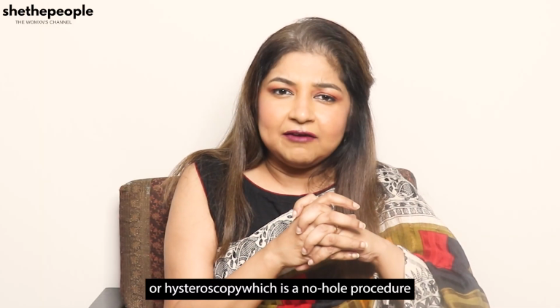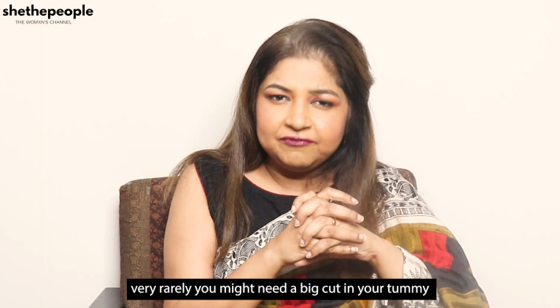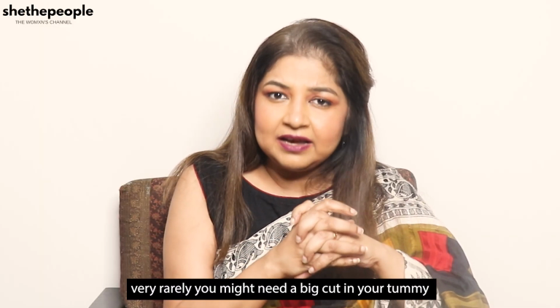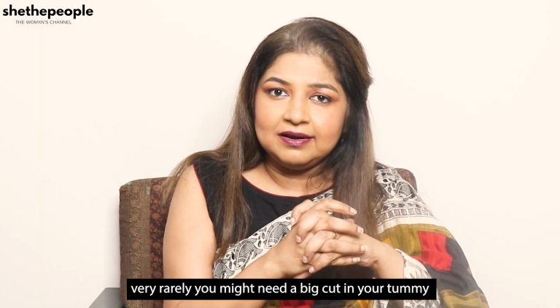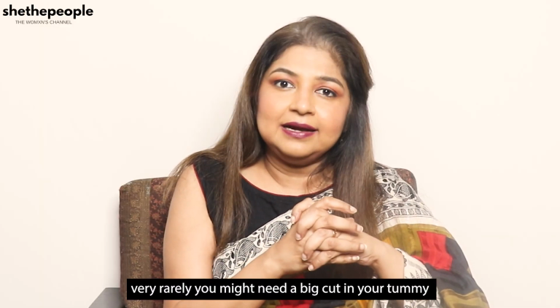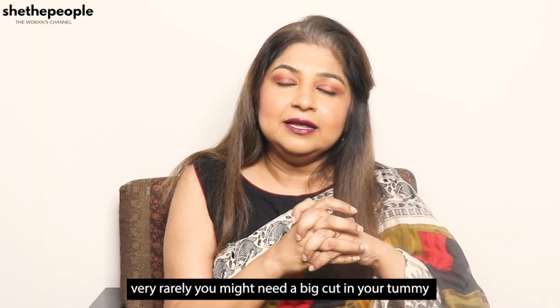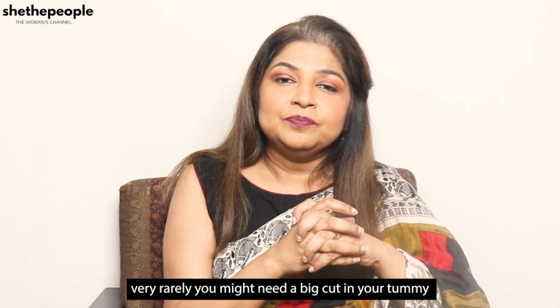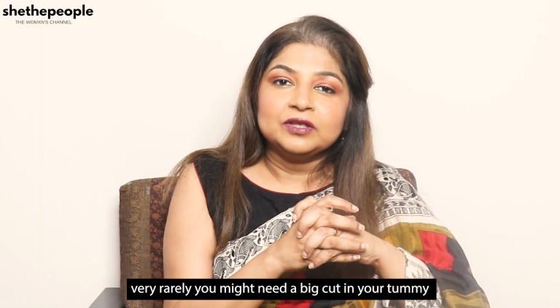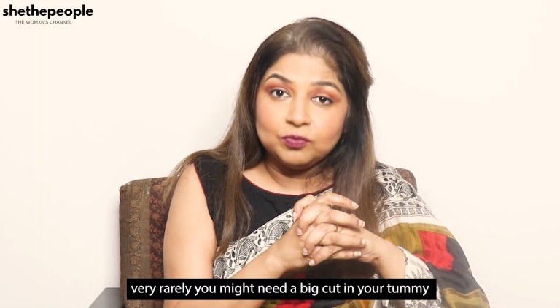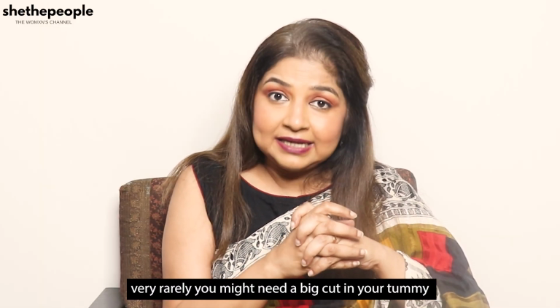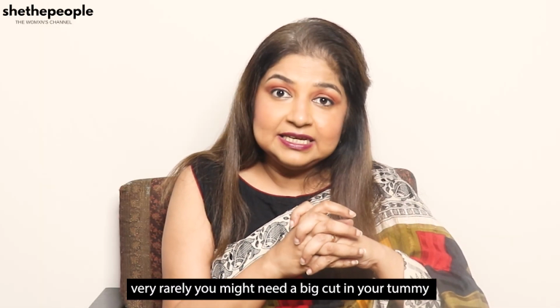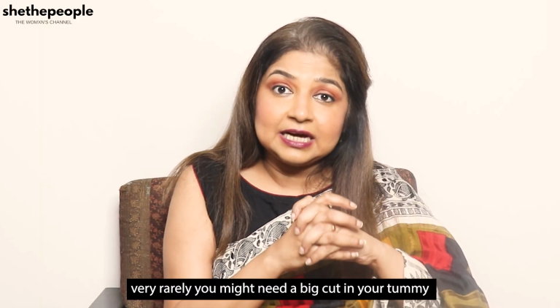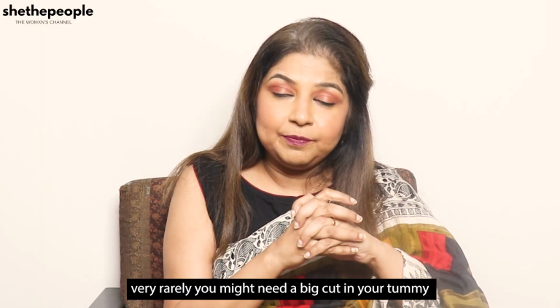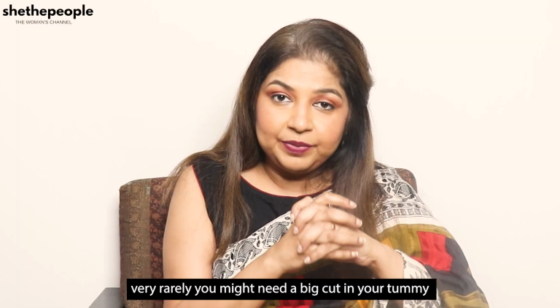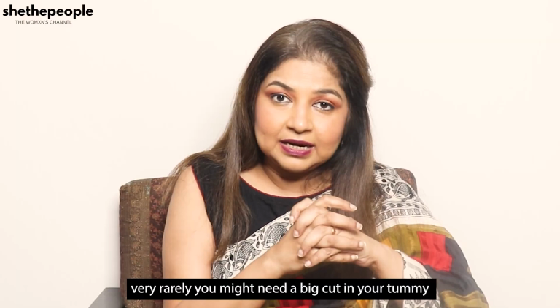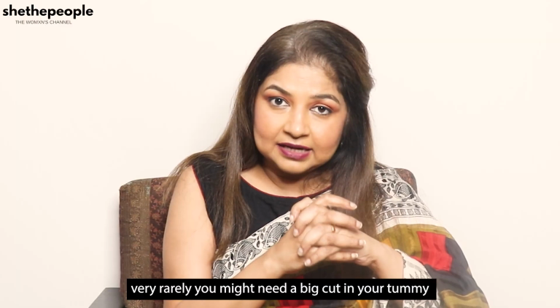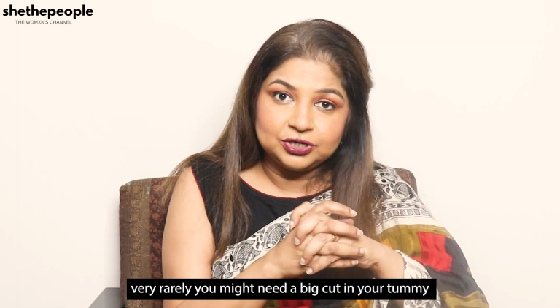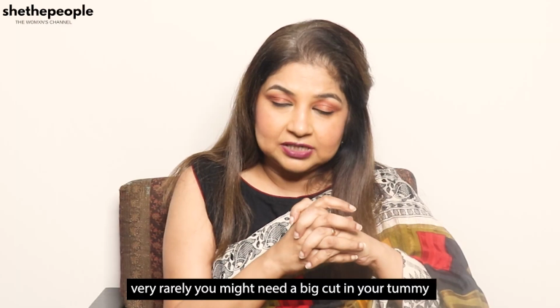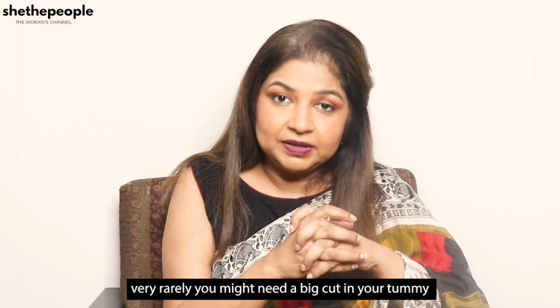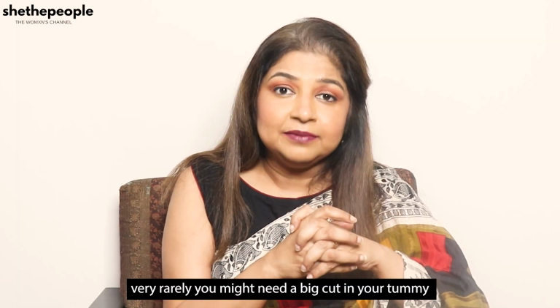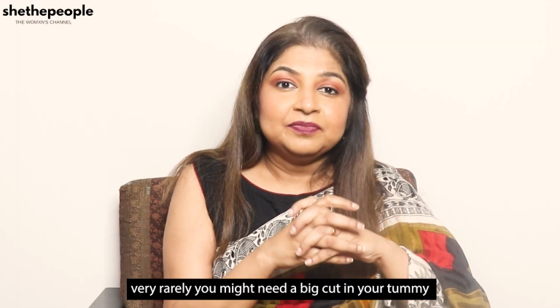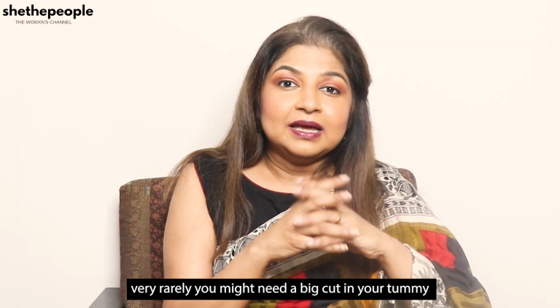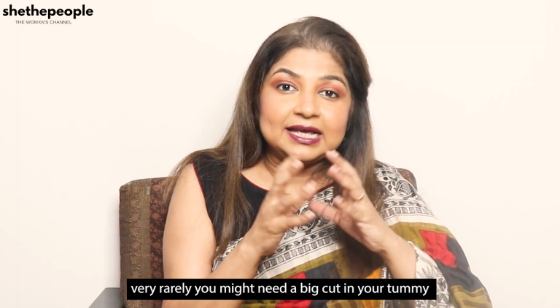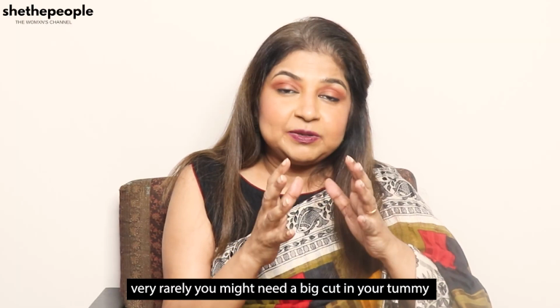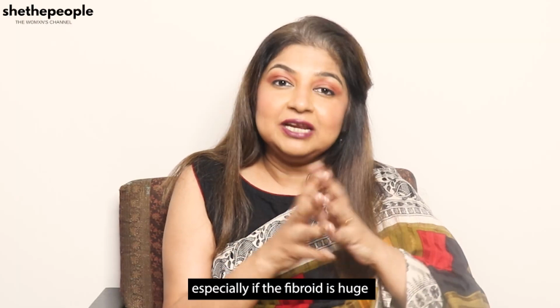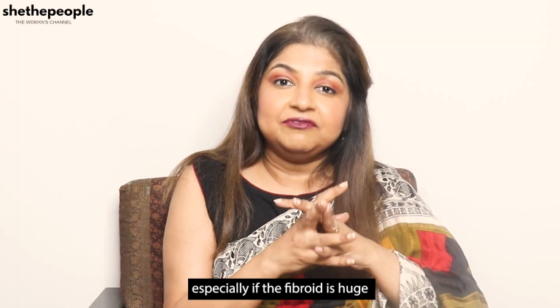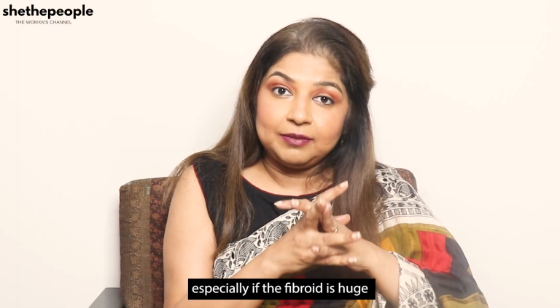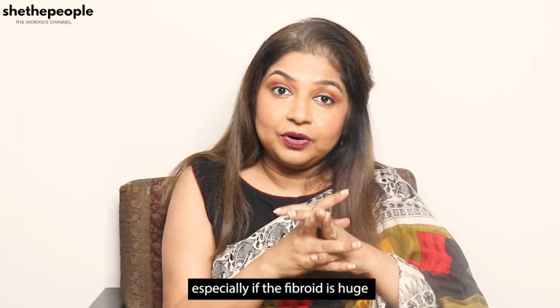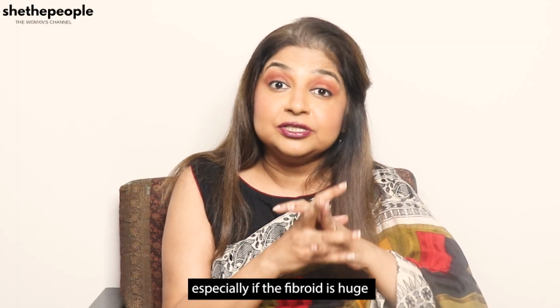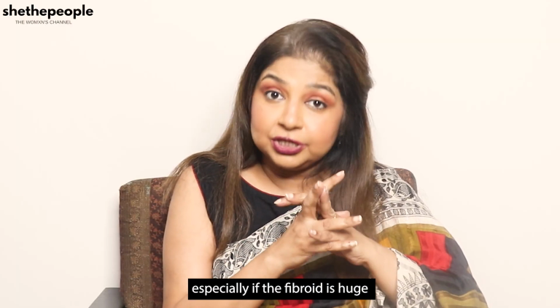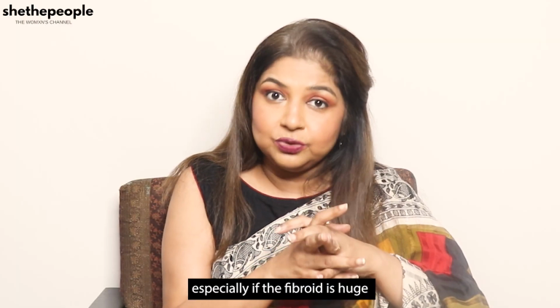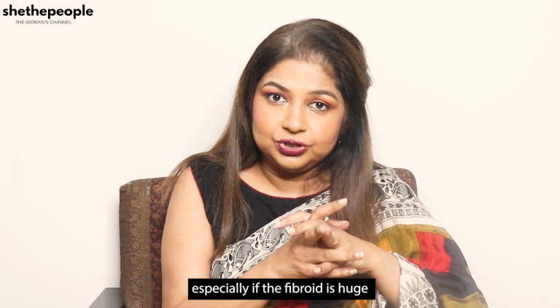Very rarely you might need a big cut in your tummy, especially if the fibroid is huge.